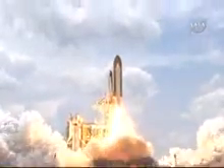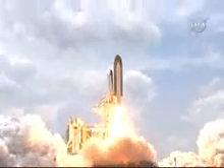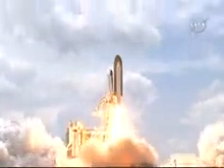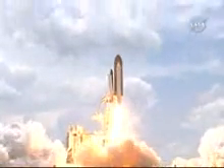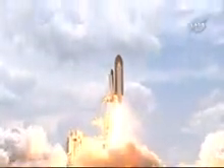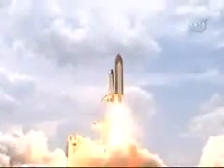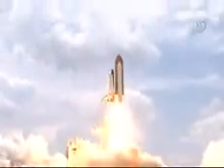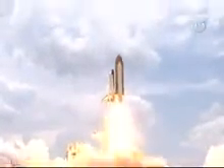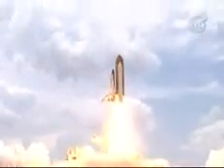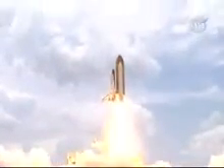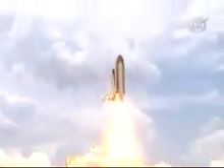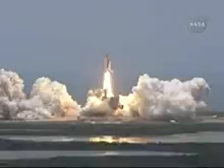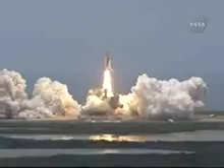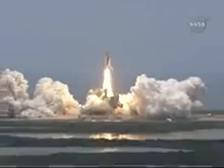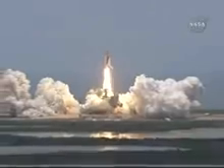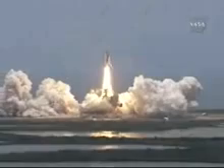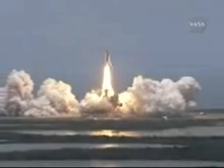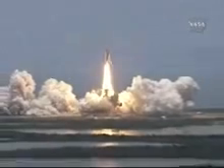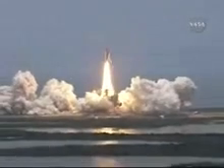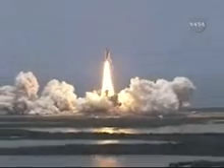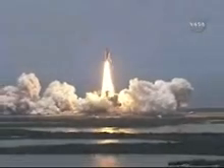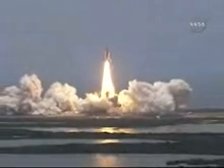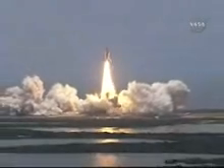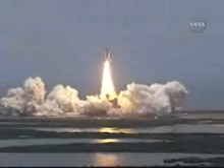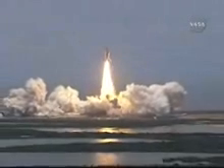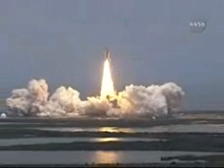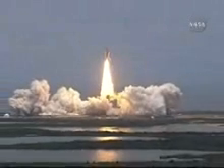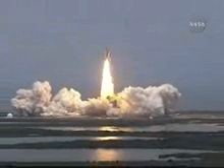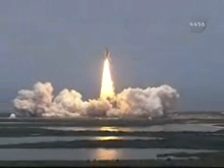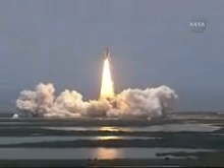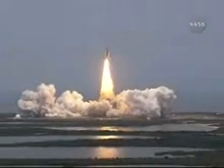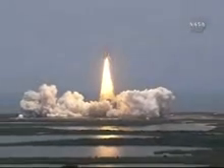Final visit to enhance the vision of Hubble into the deepest grandeur of our universe.